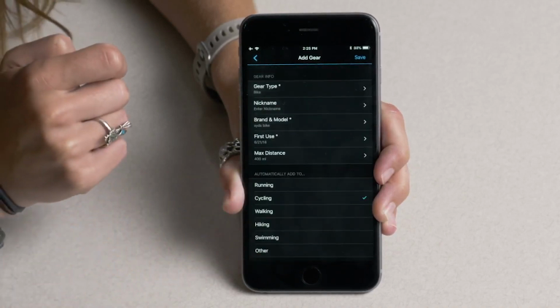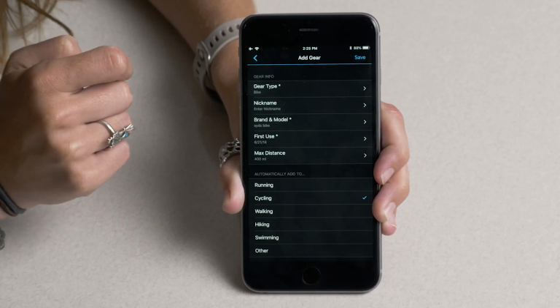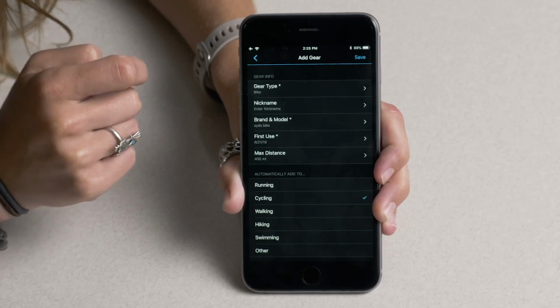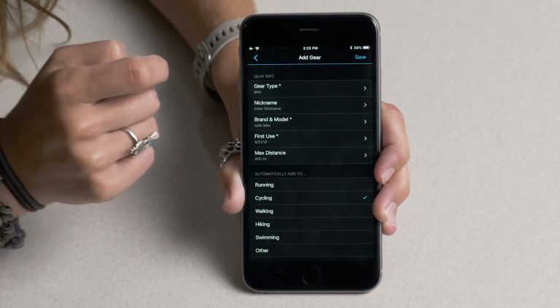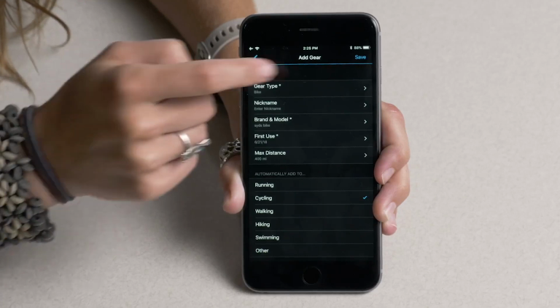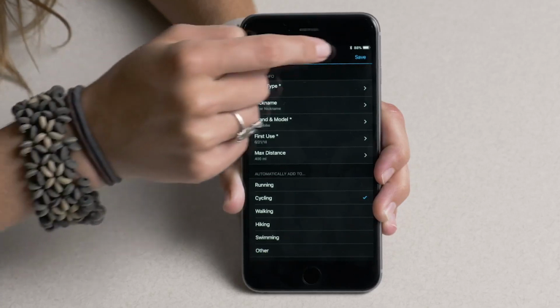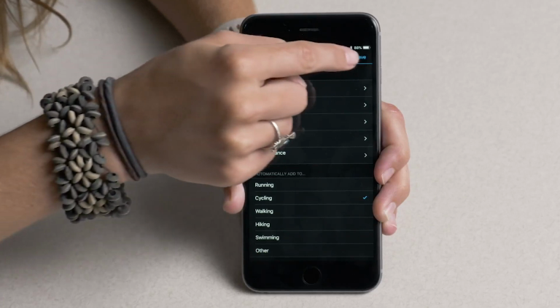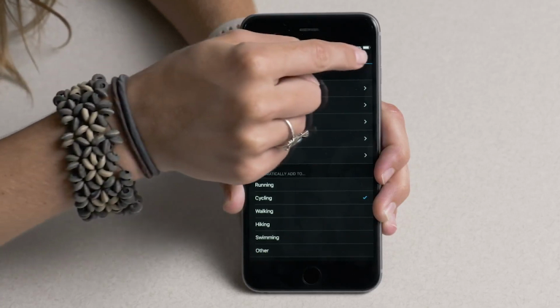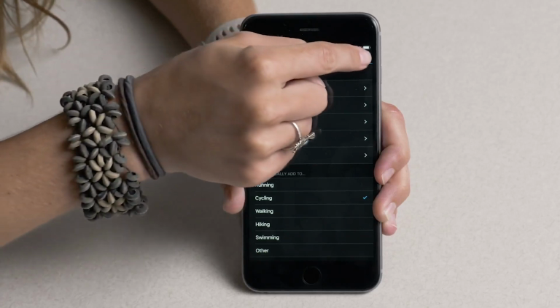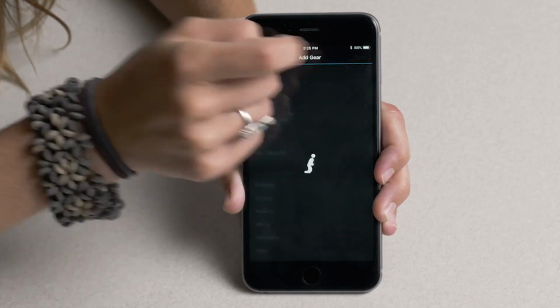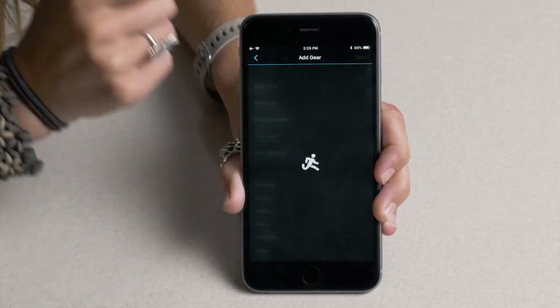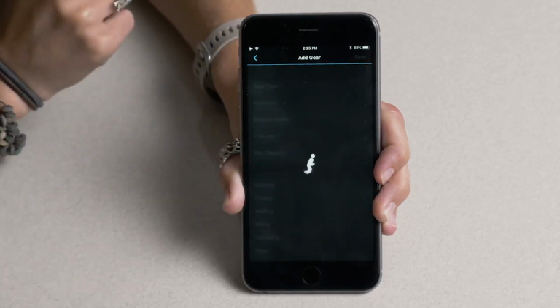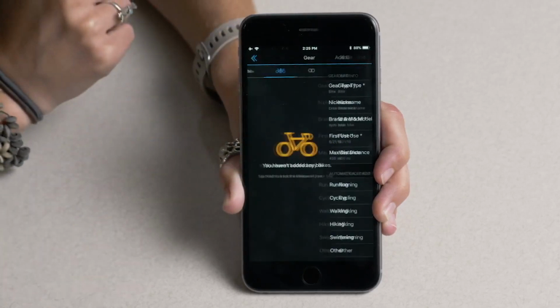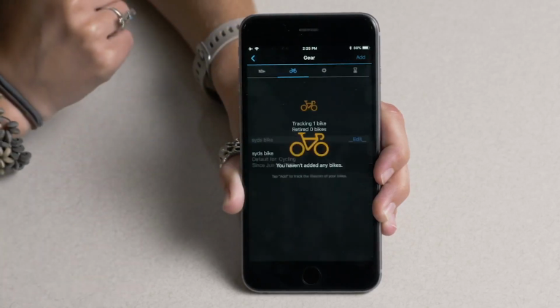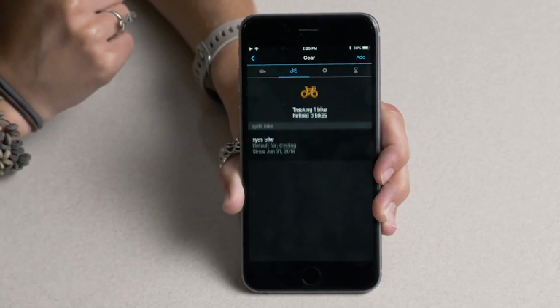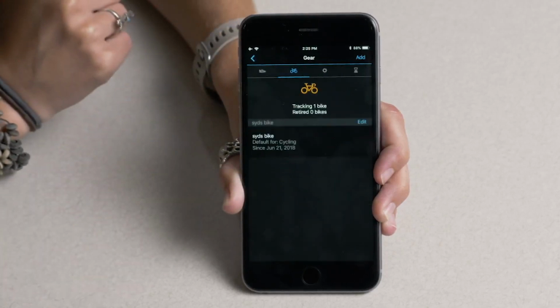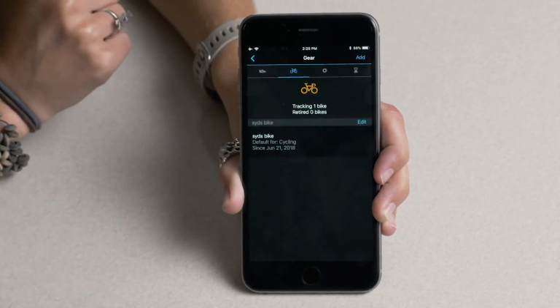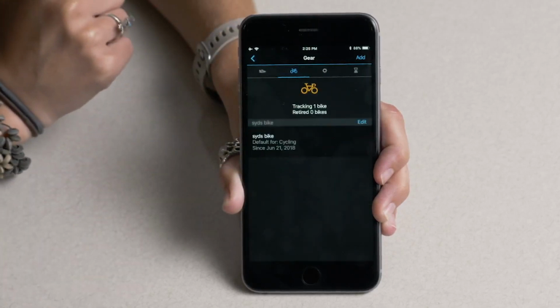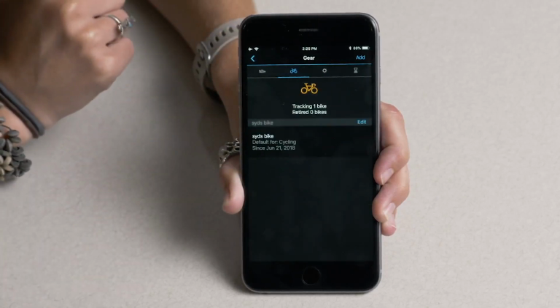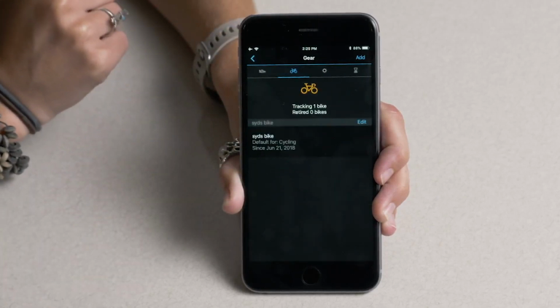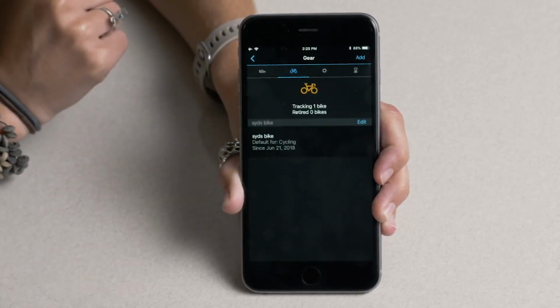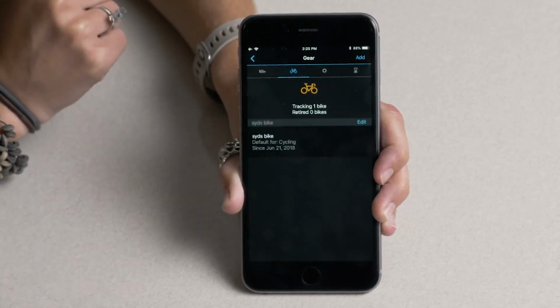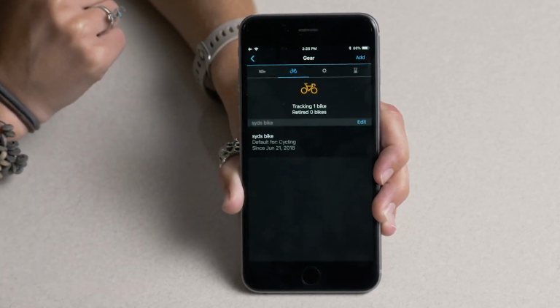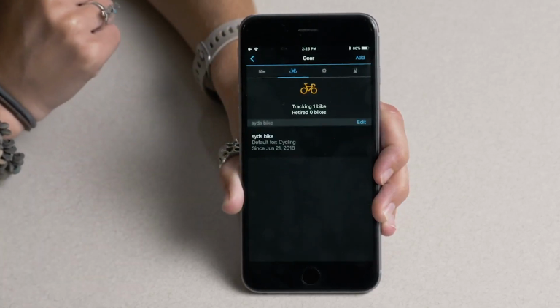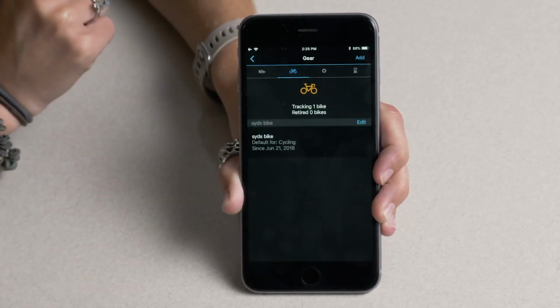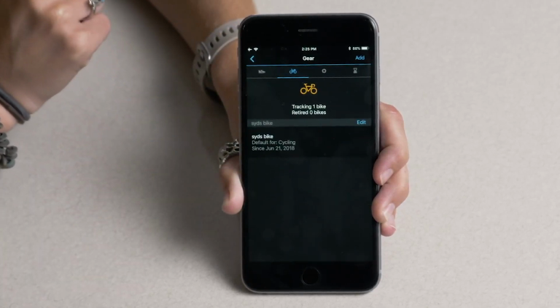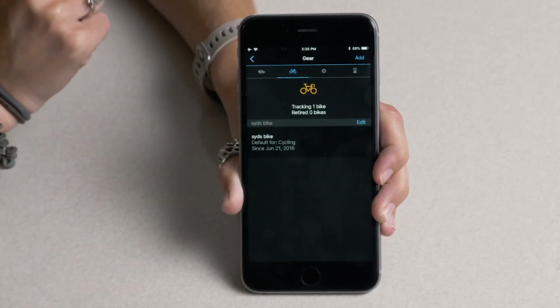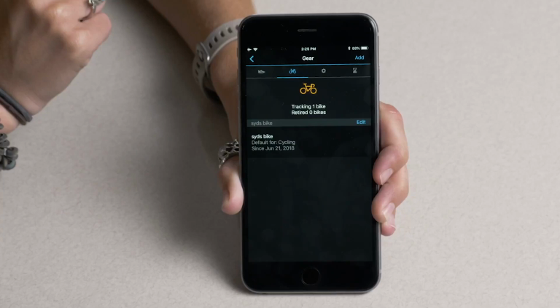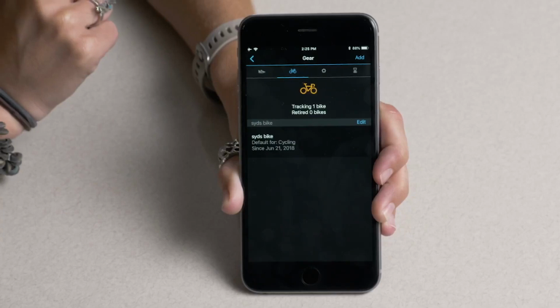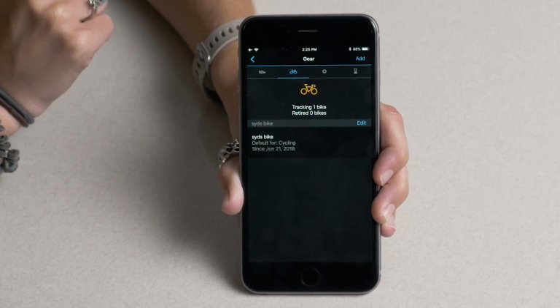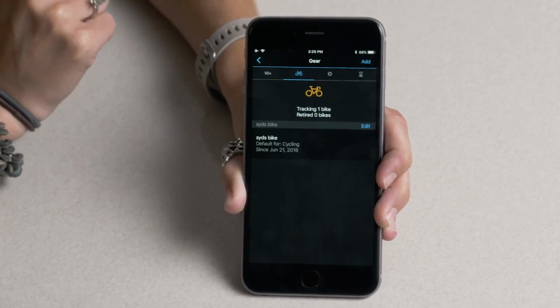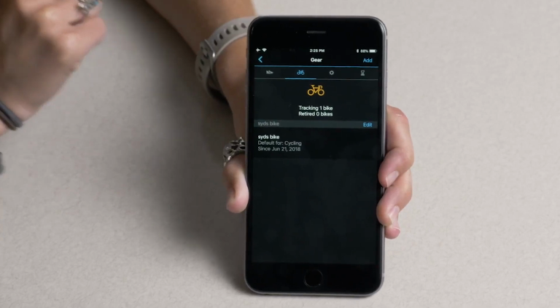Once that's been selected, choose Save, and that piece of gear is now added to Garmin Connect.